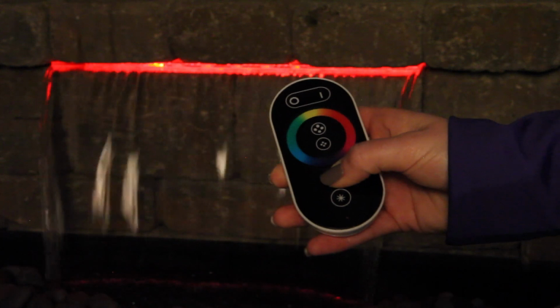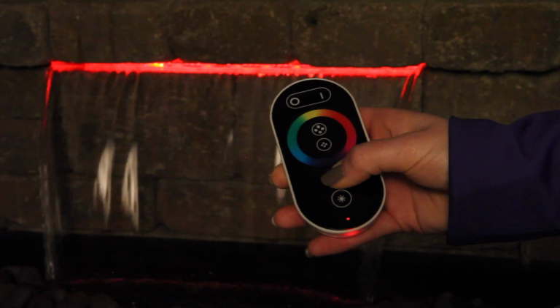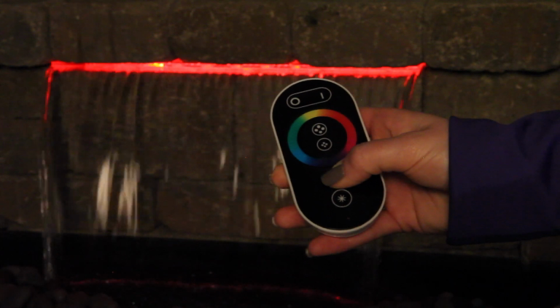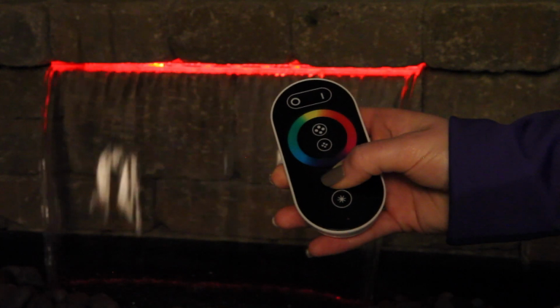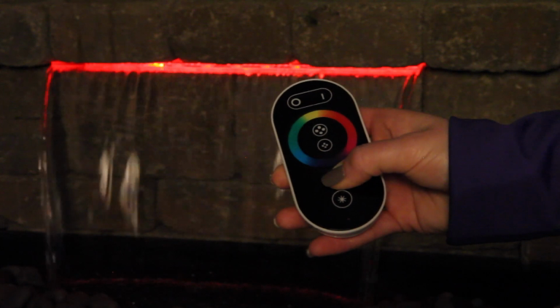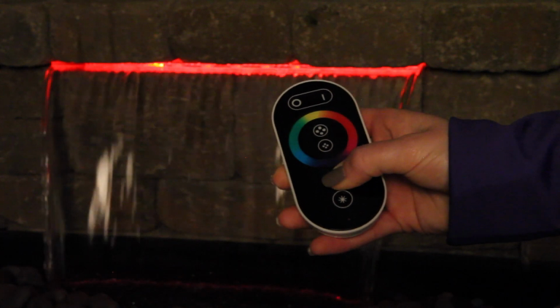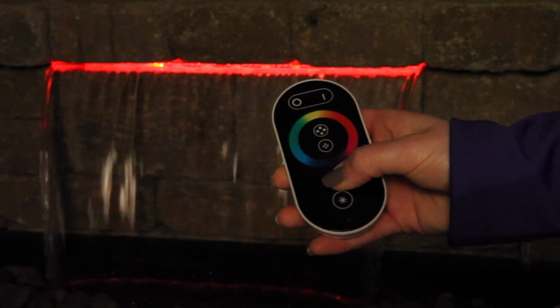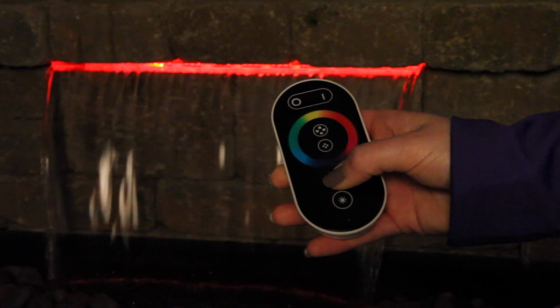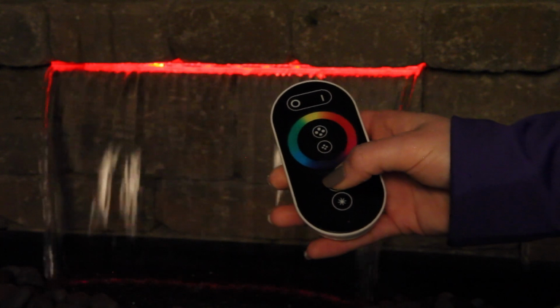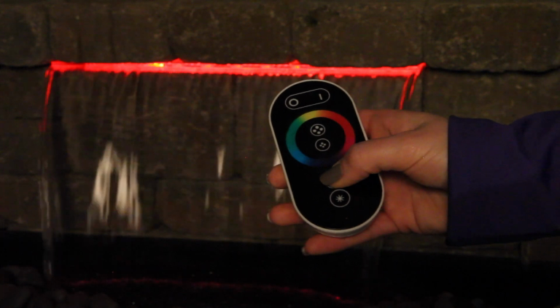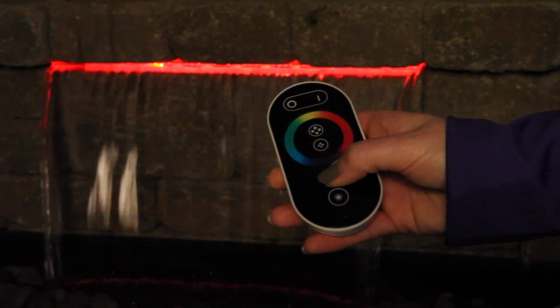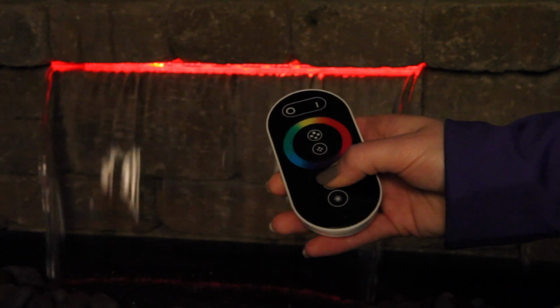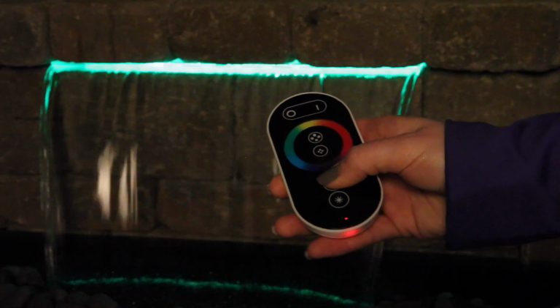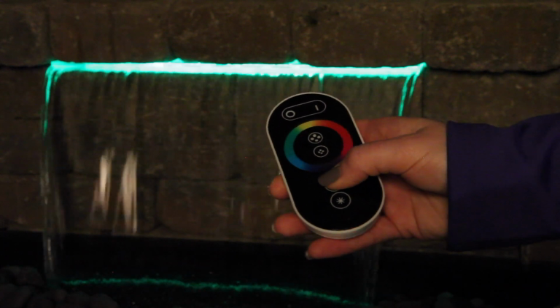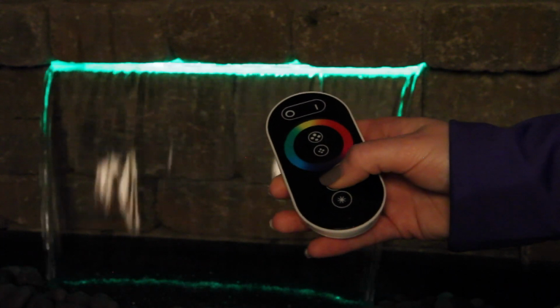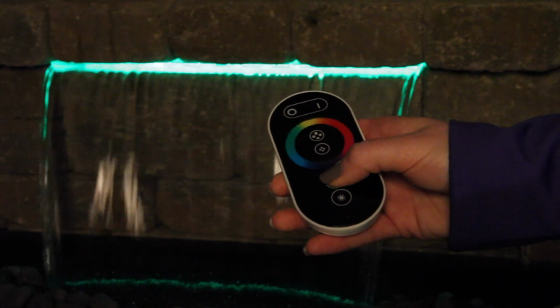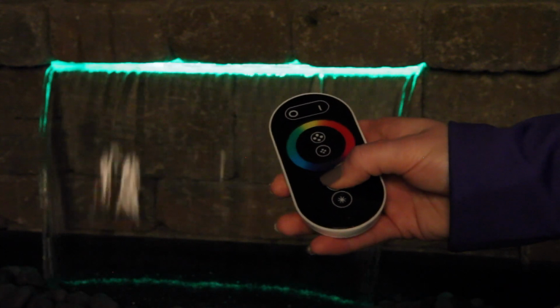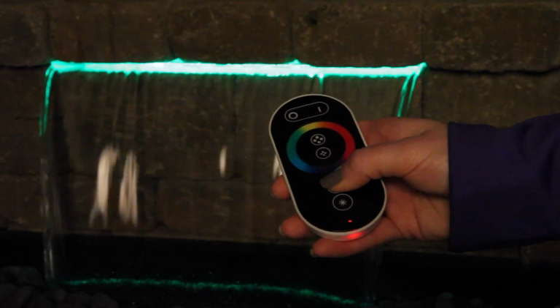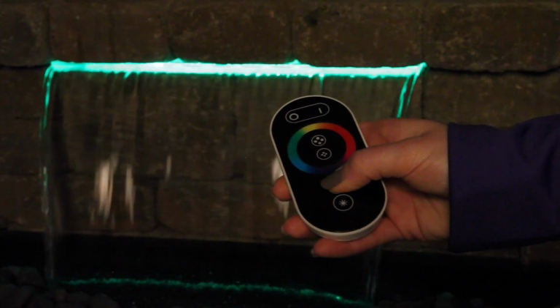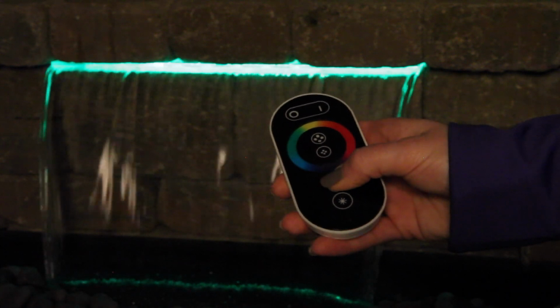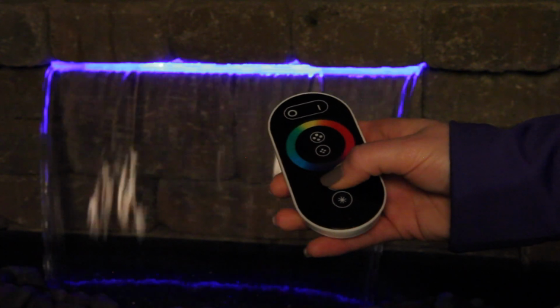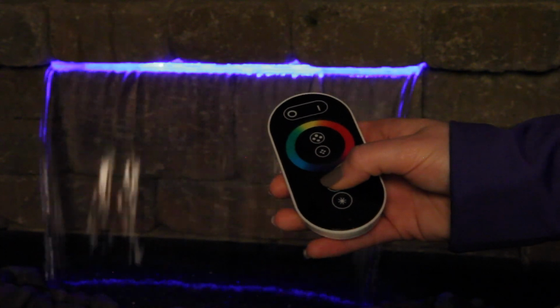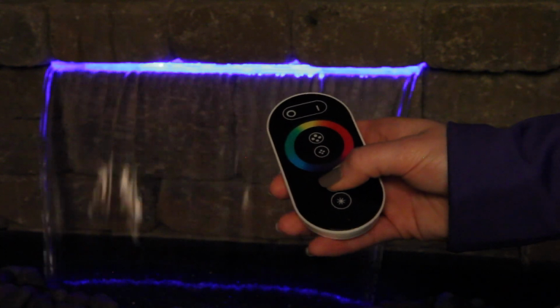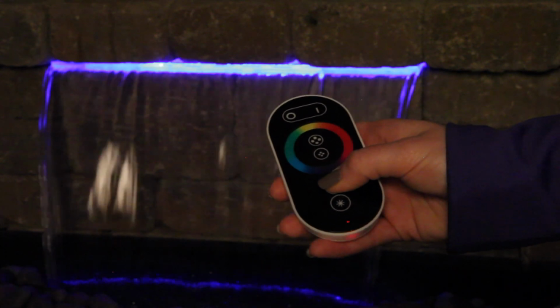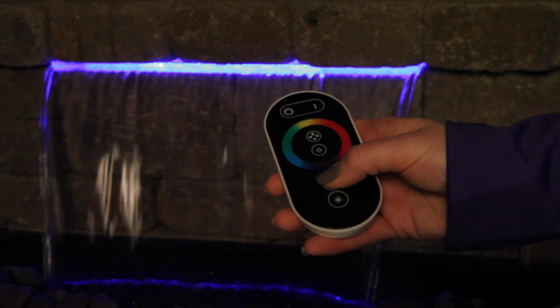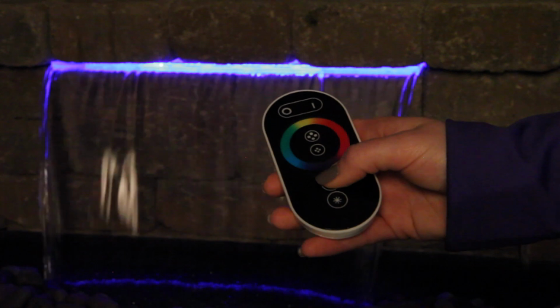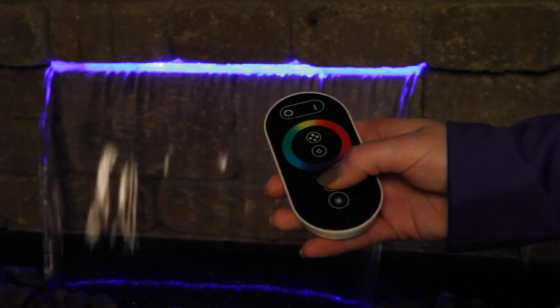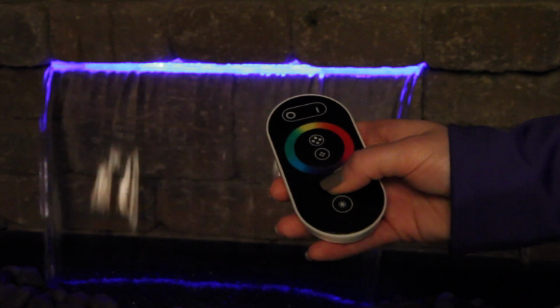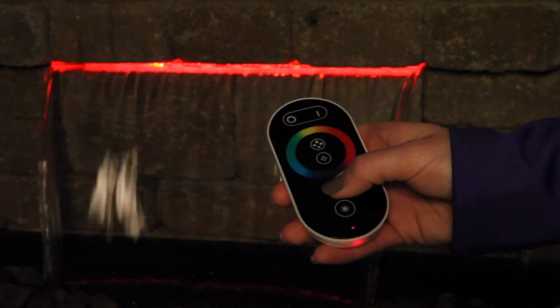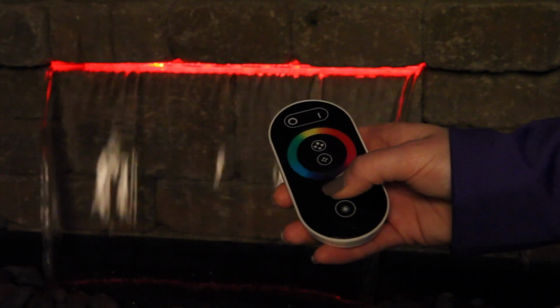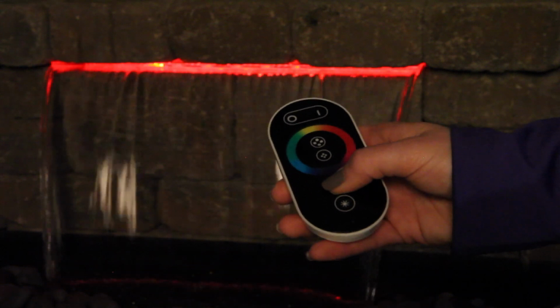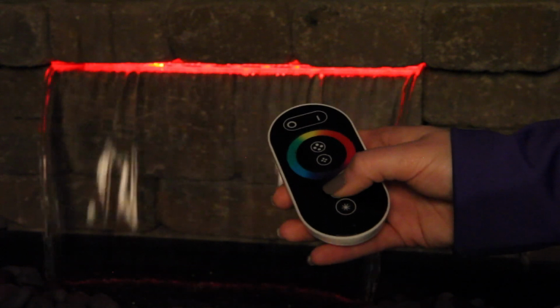There are 8 levels of brightness and speed that you are able to choose from in all preset light changing modes.